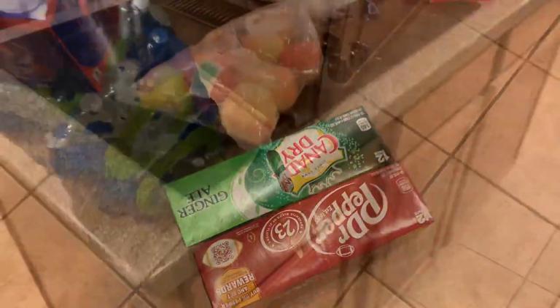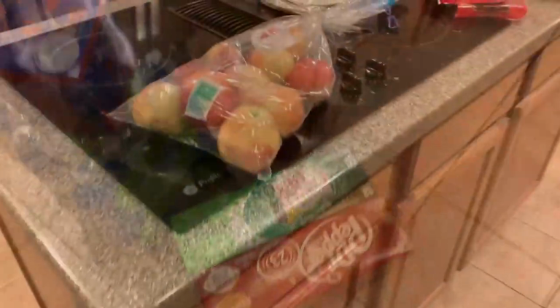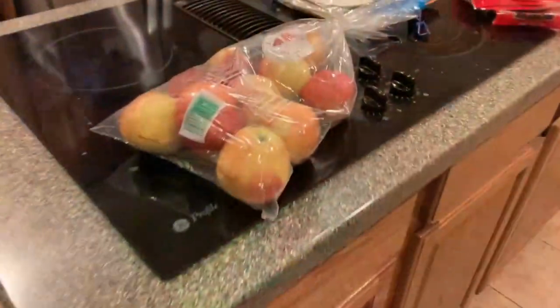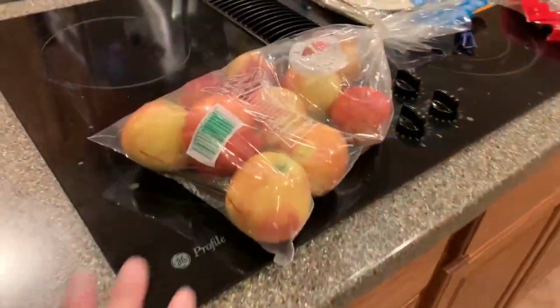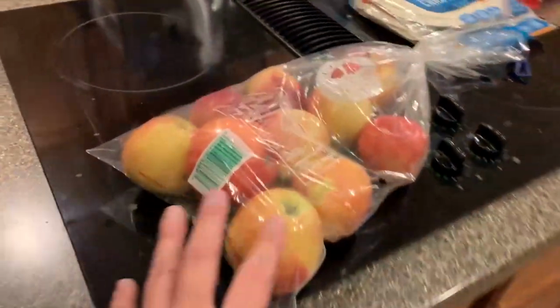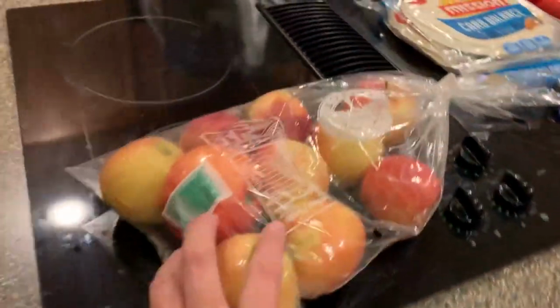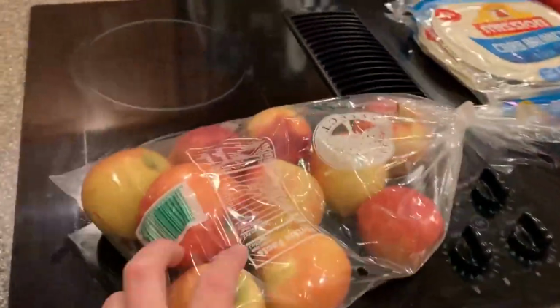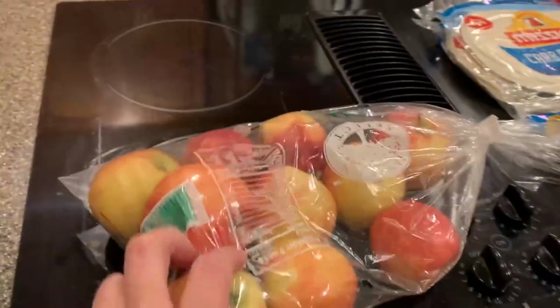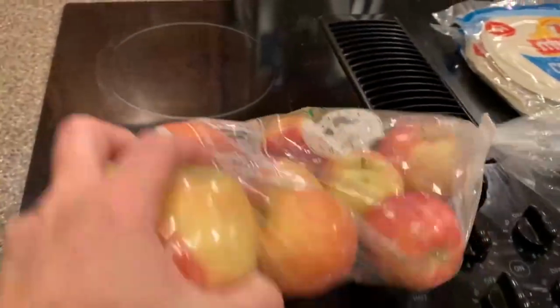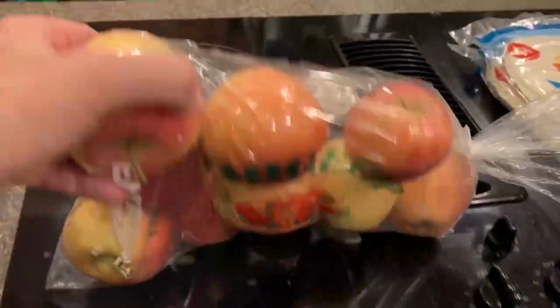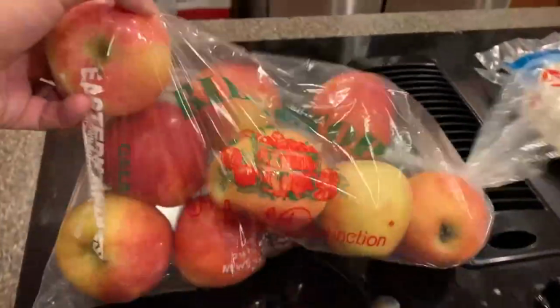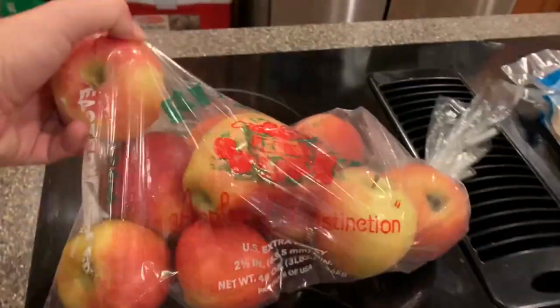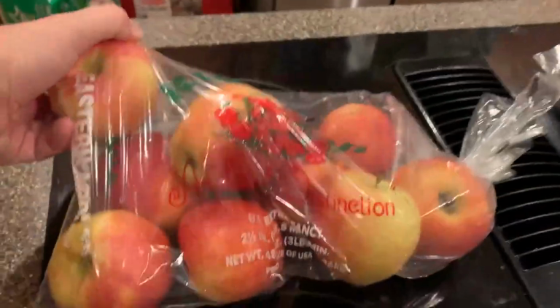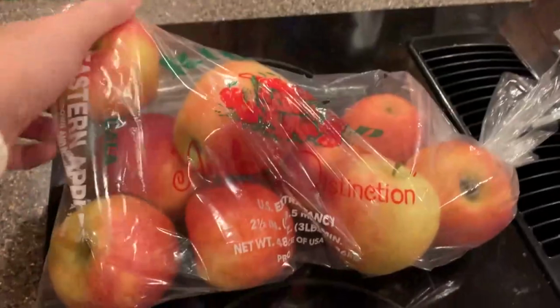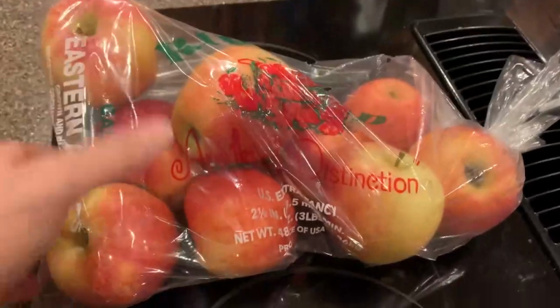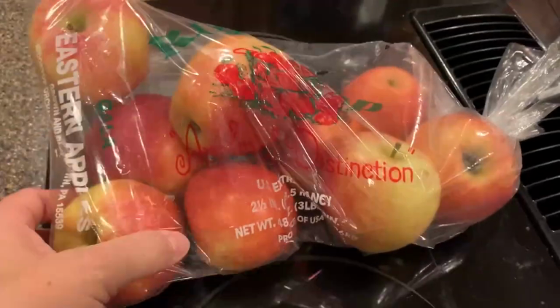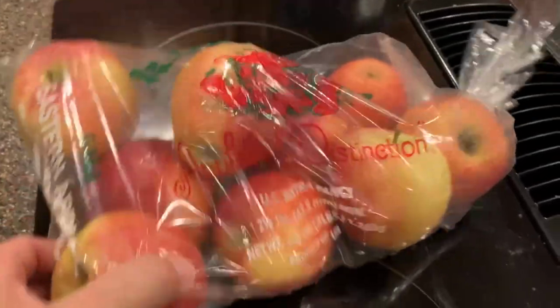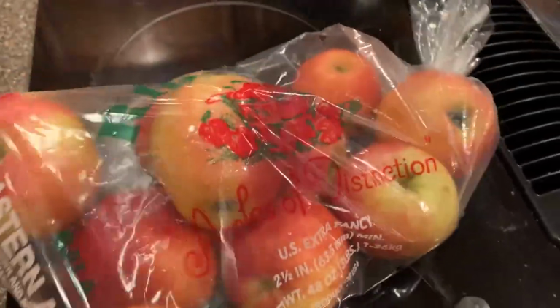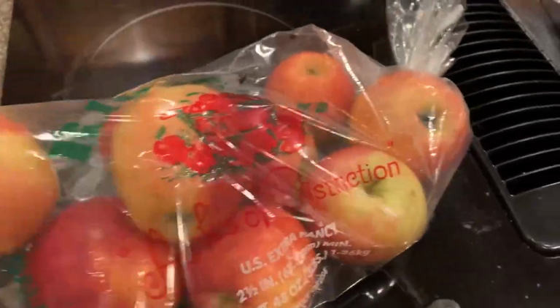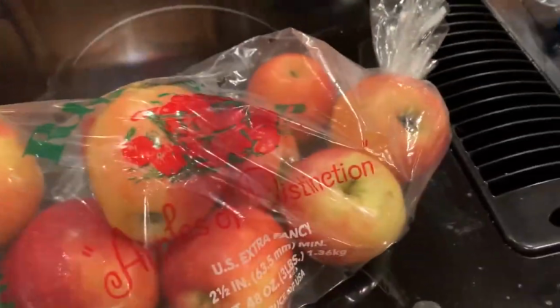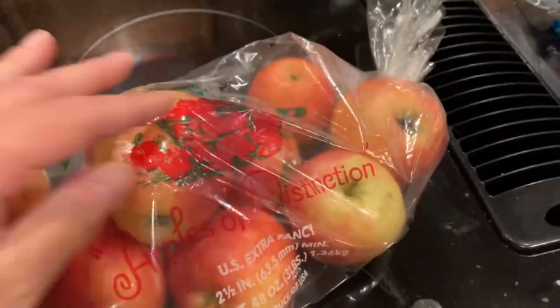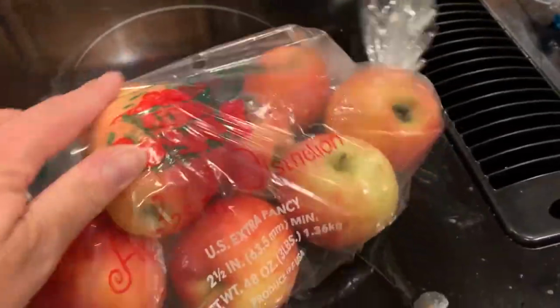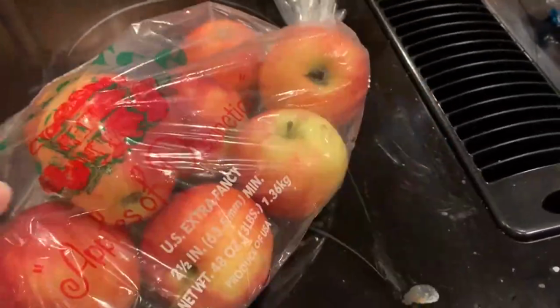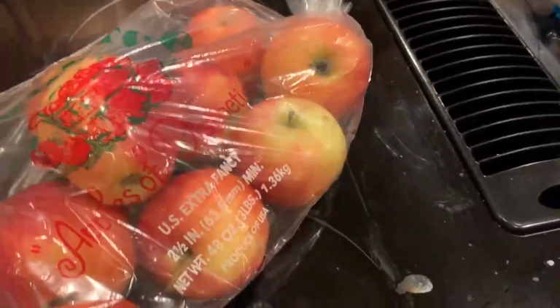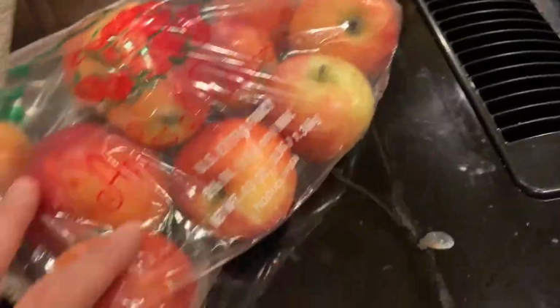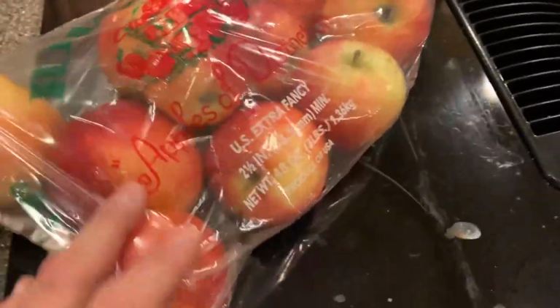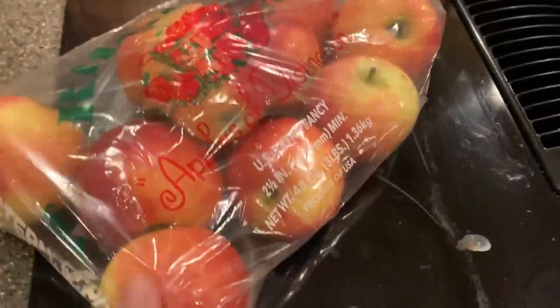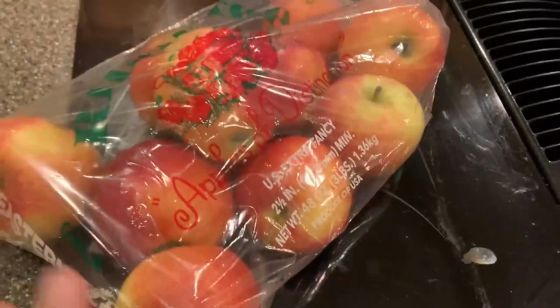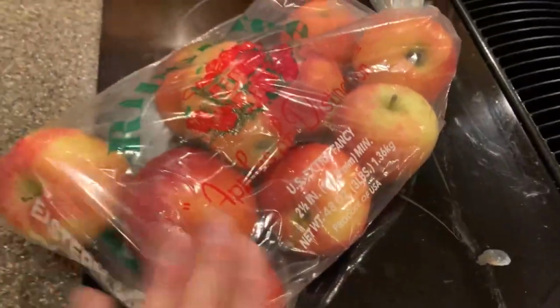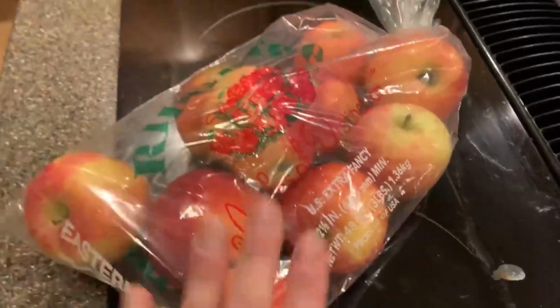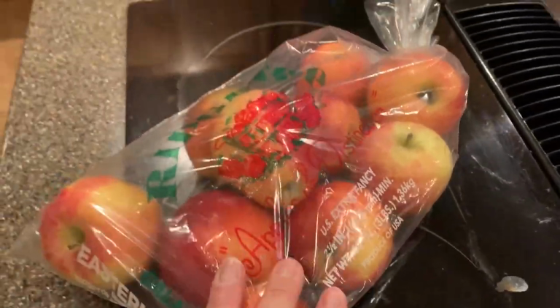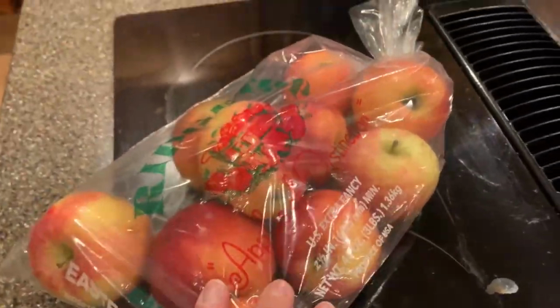And then we got another bag of Gala apples — $2.99 for the three-pound bag, so that was exciting.